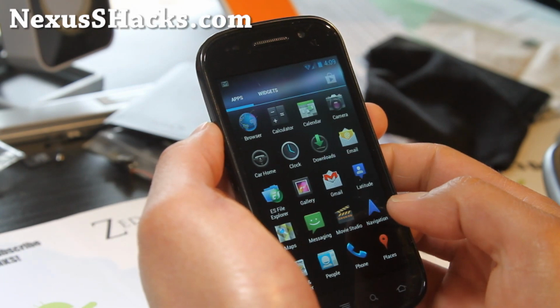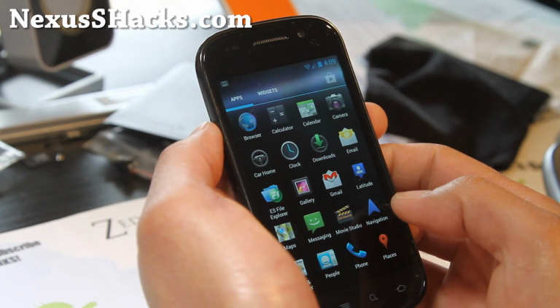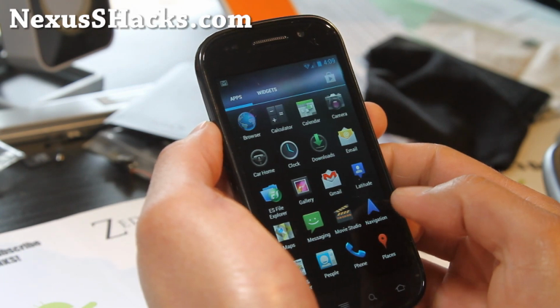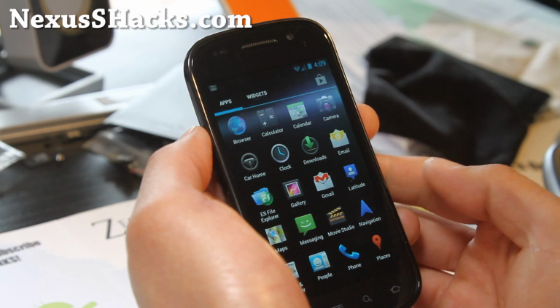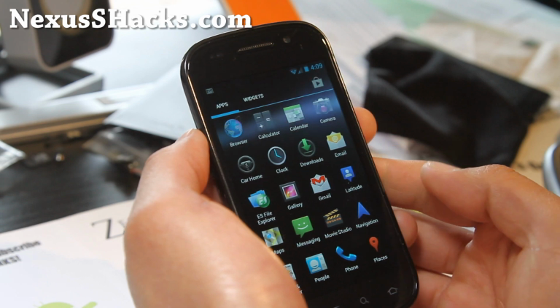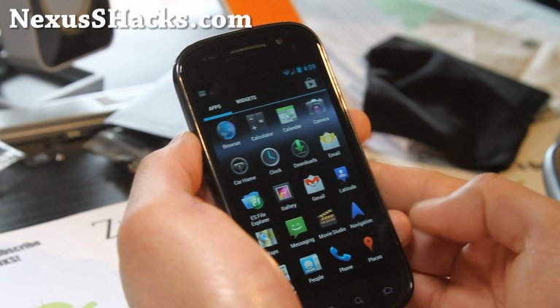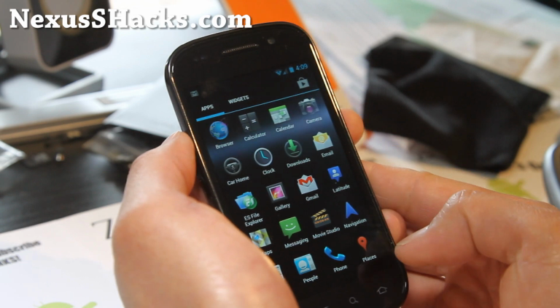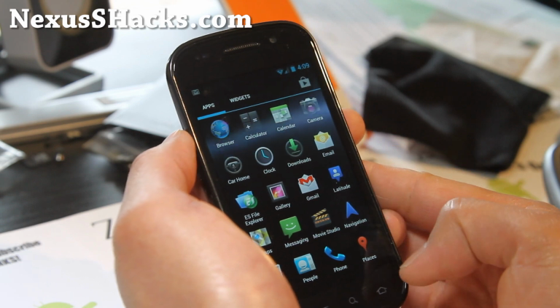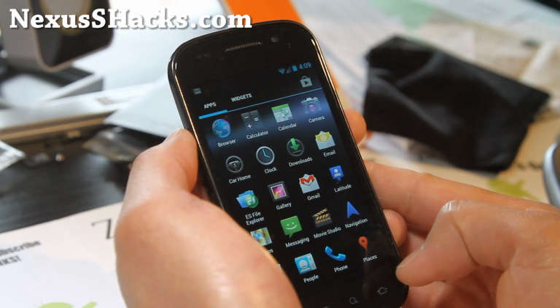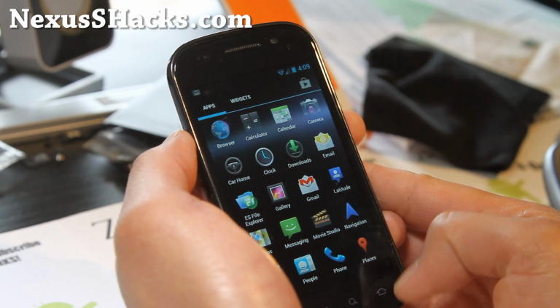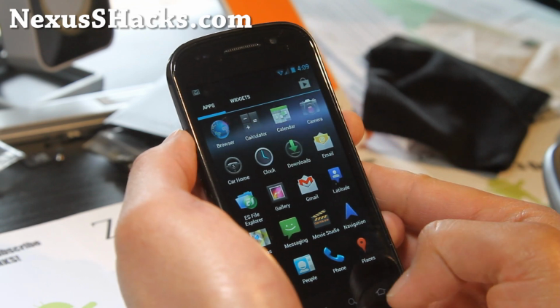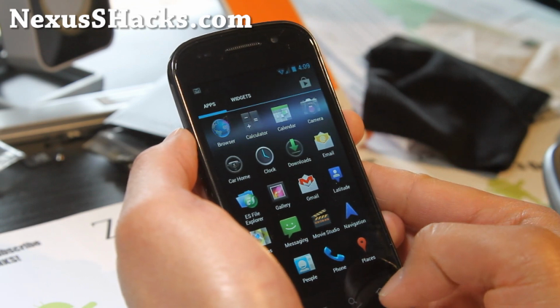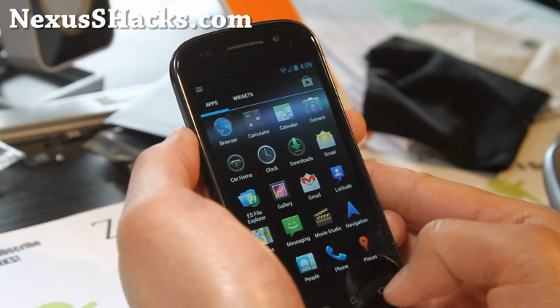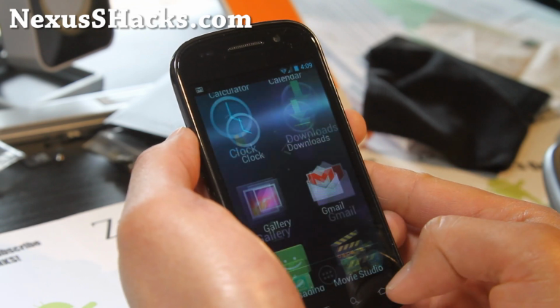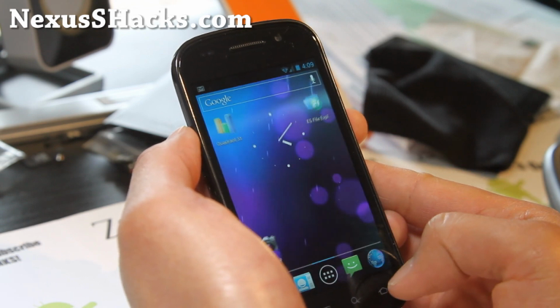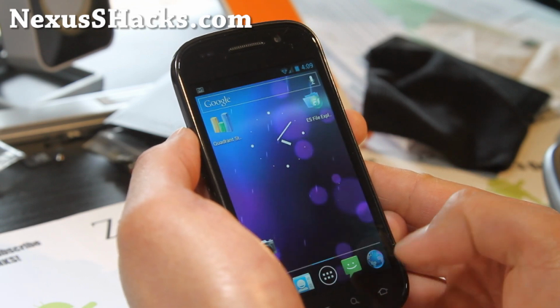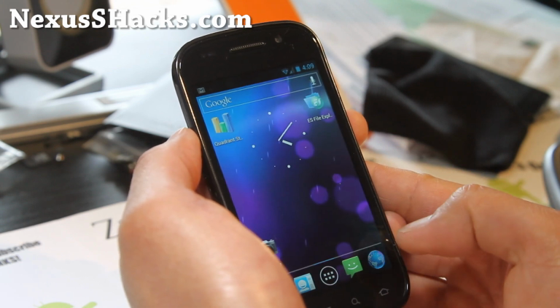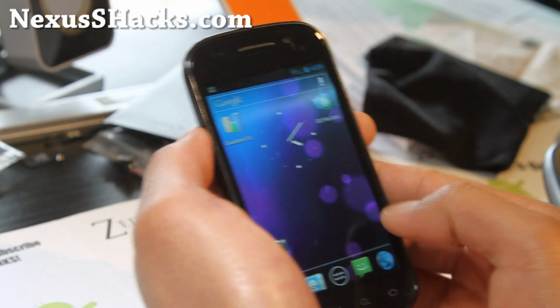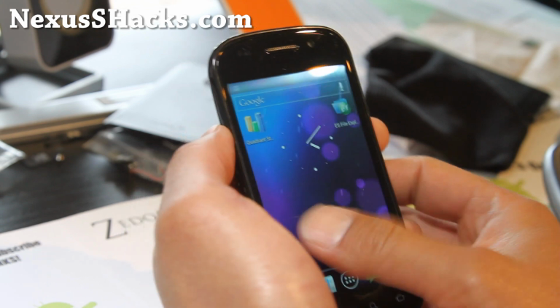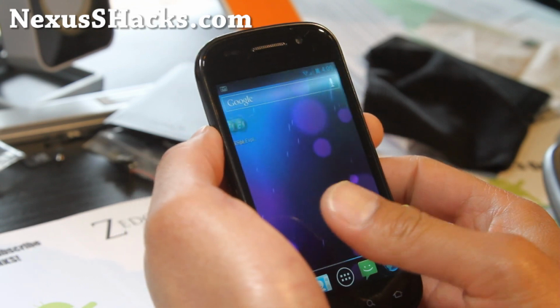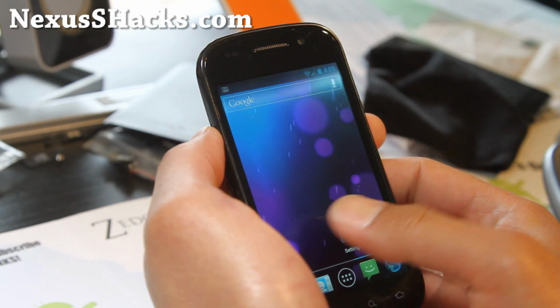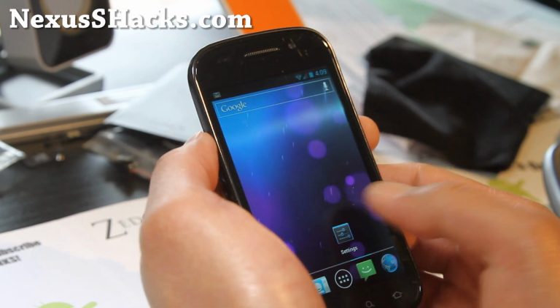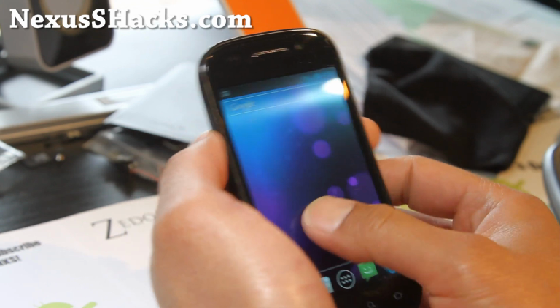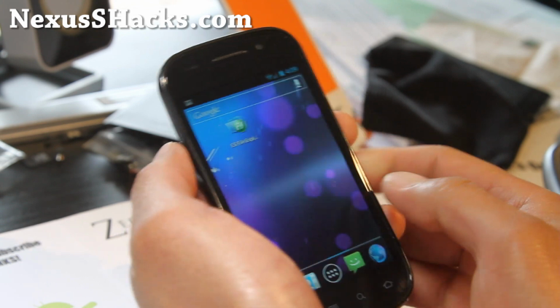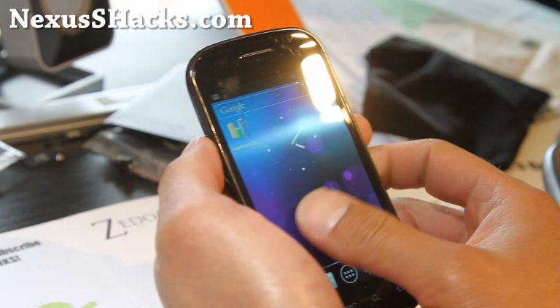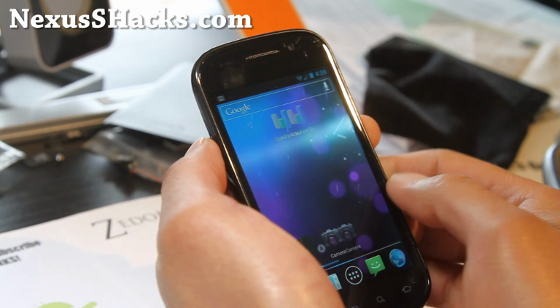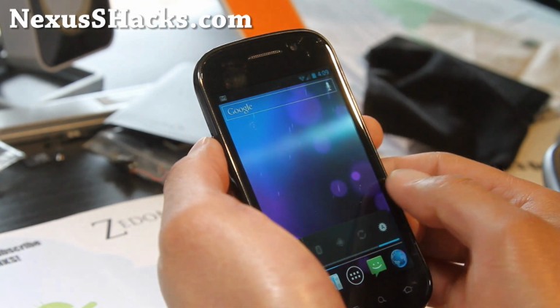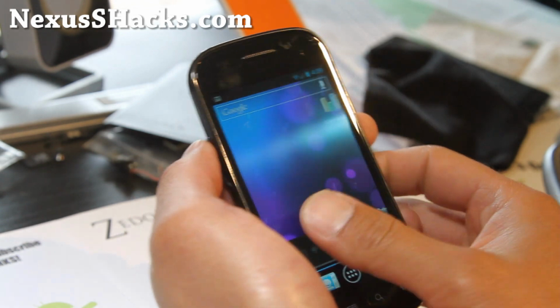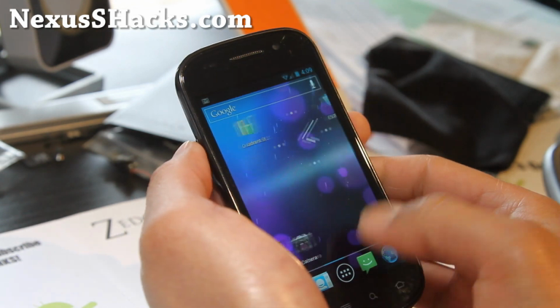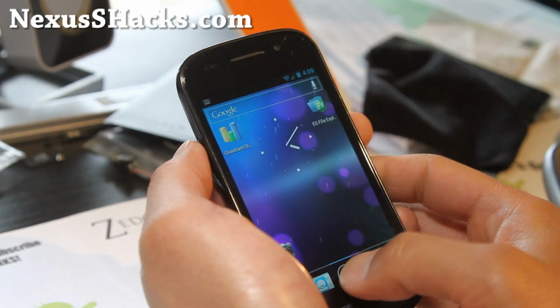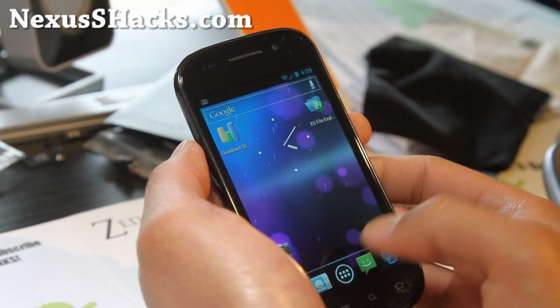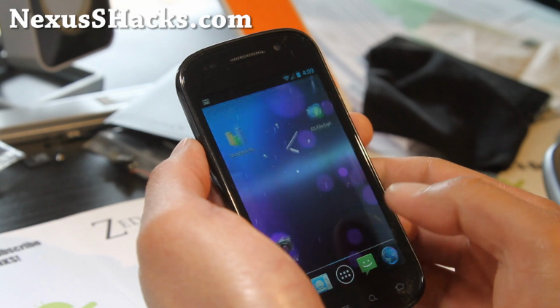This is one of his favorite ROMs, so I'm reviewing it — not really reviewing it, just giving you a quick look at what it looks like and what it can do.